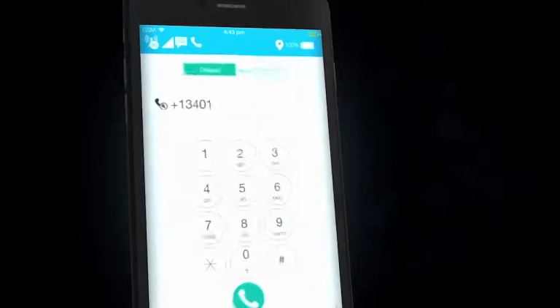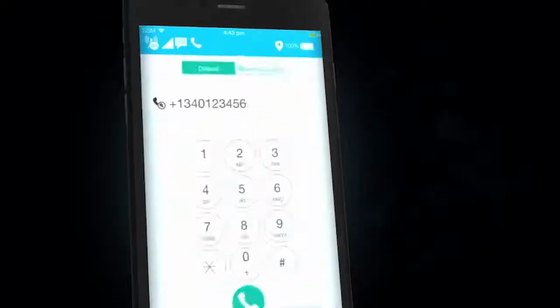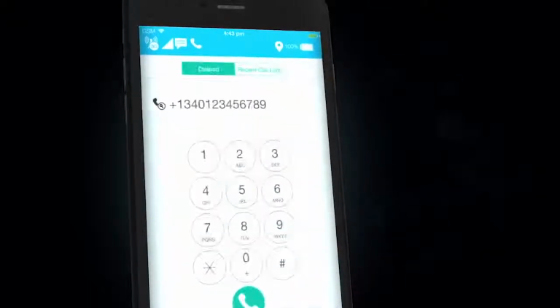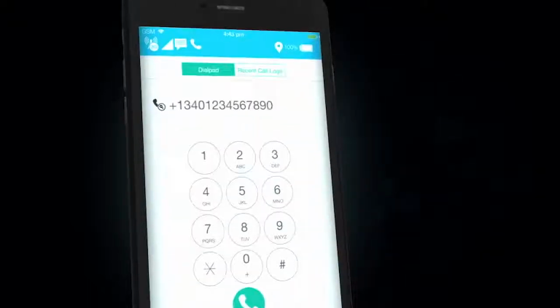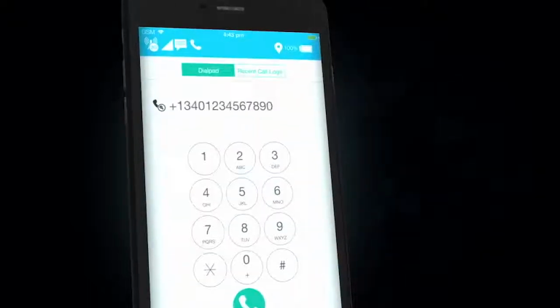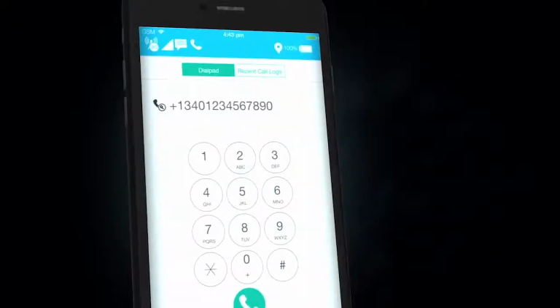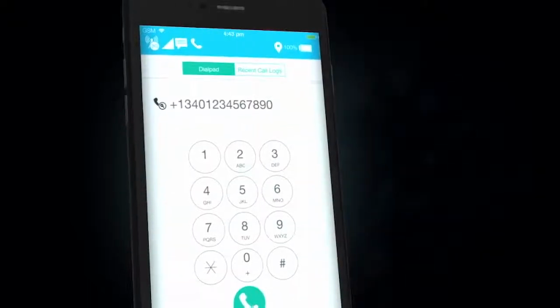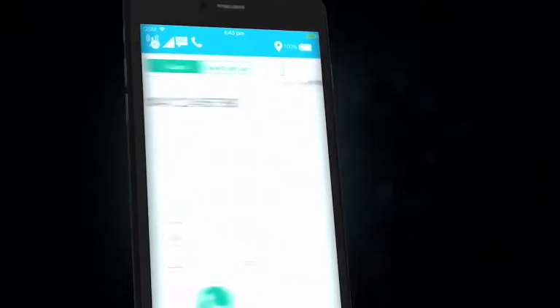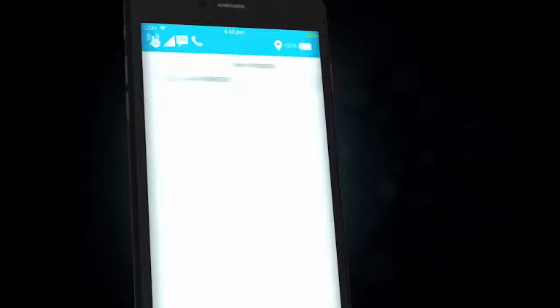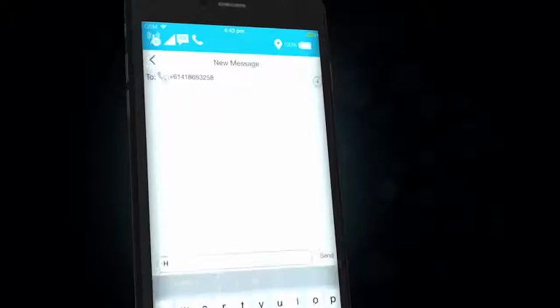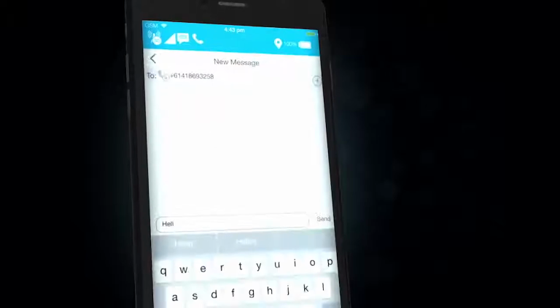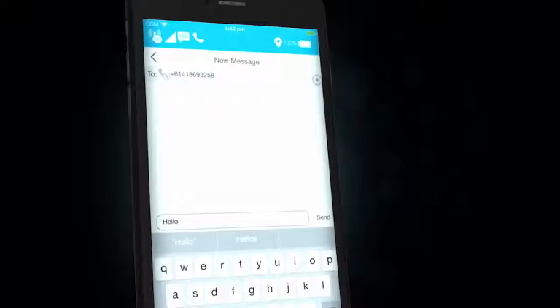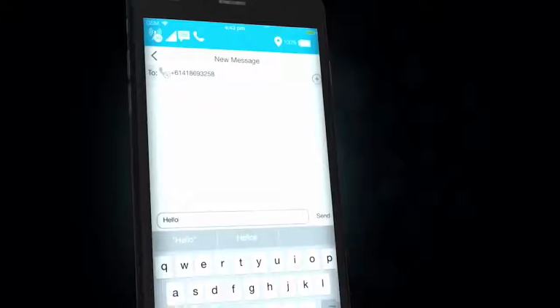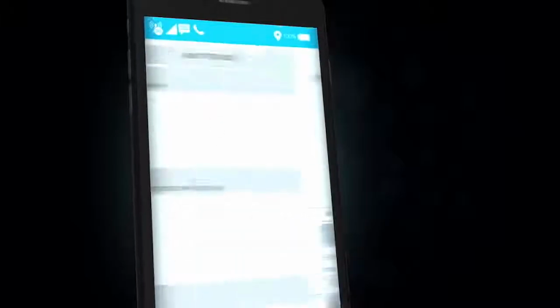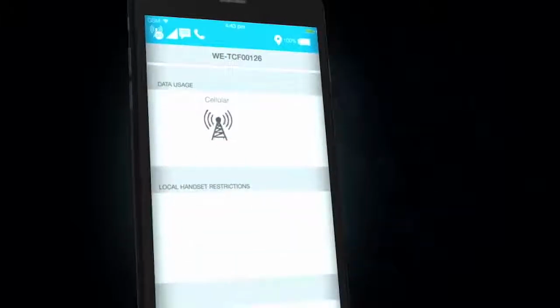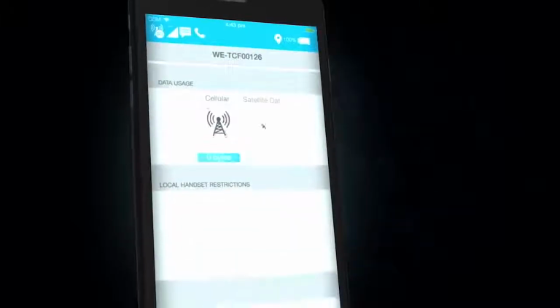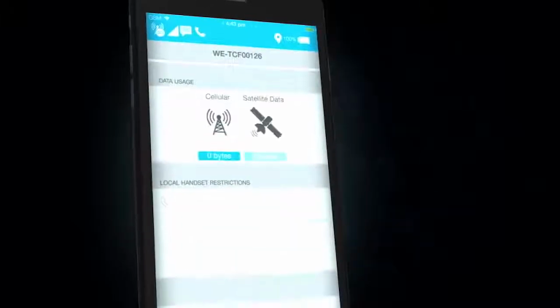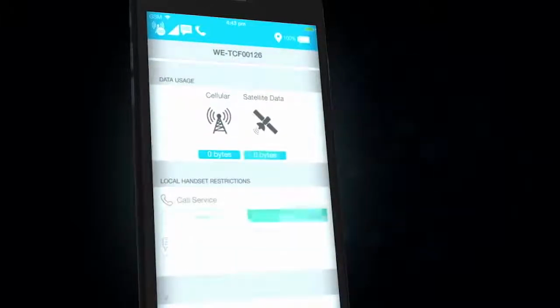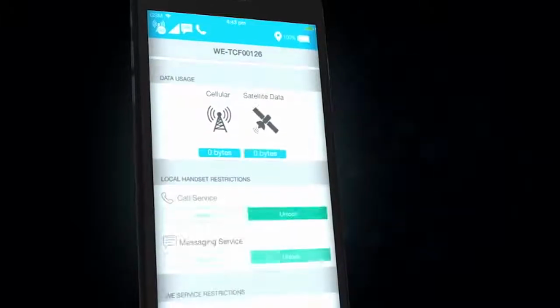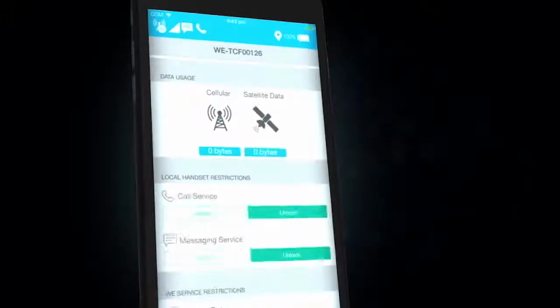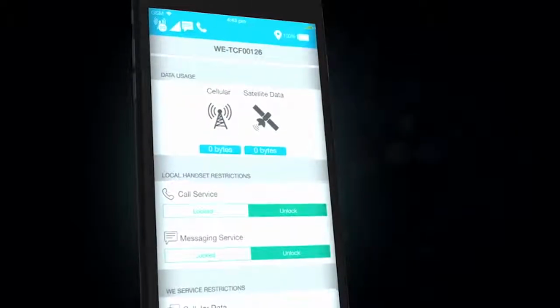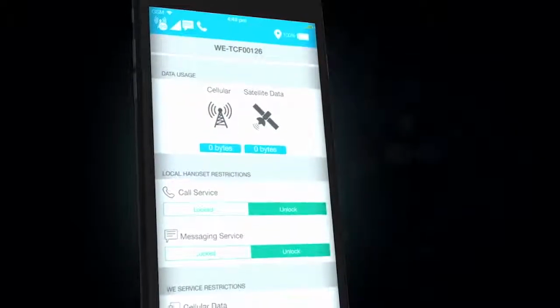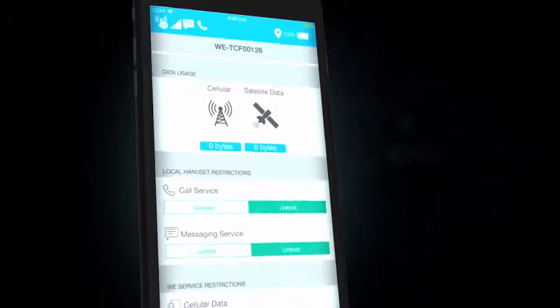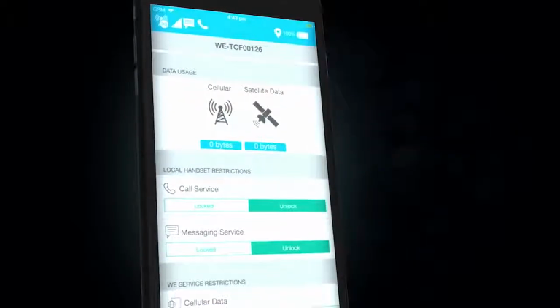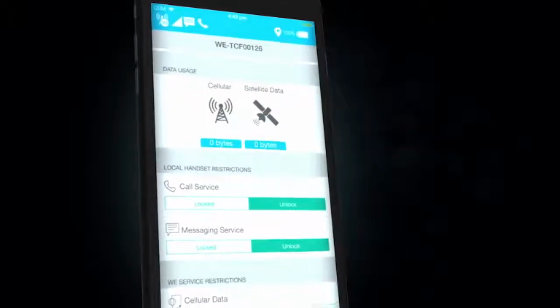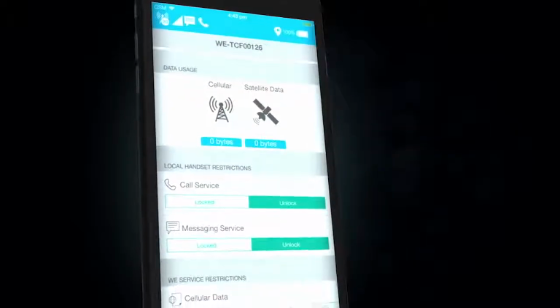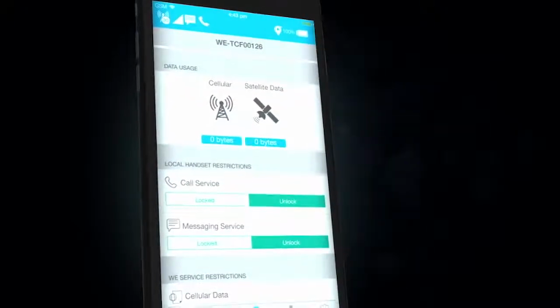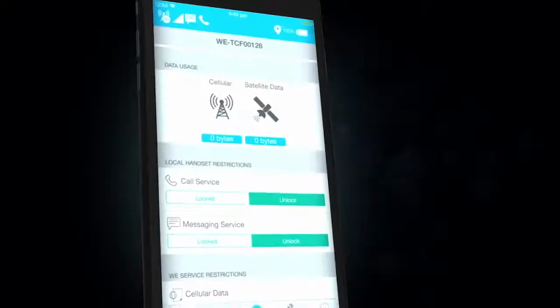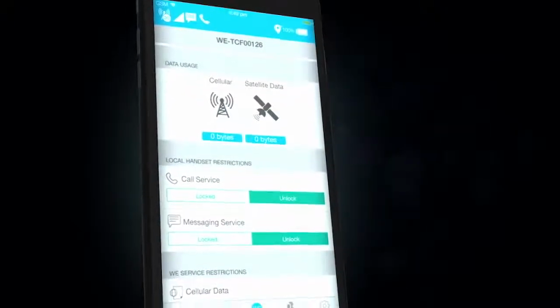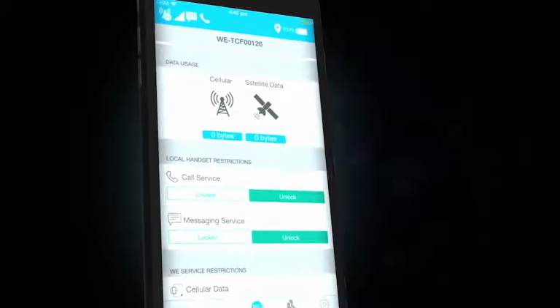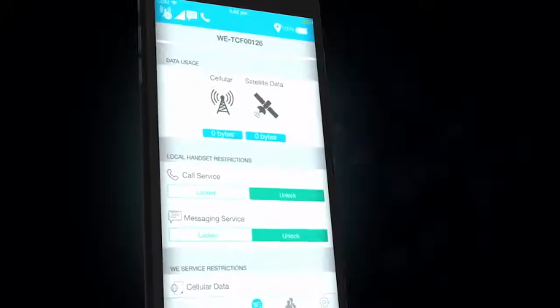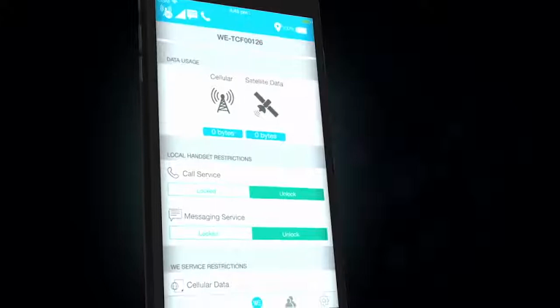You can also use the app to call, message, check how much data you've used, your connection status, and your battery levels.